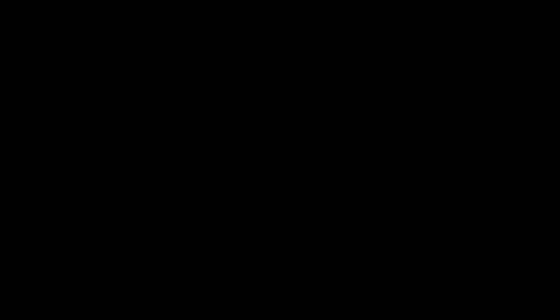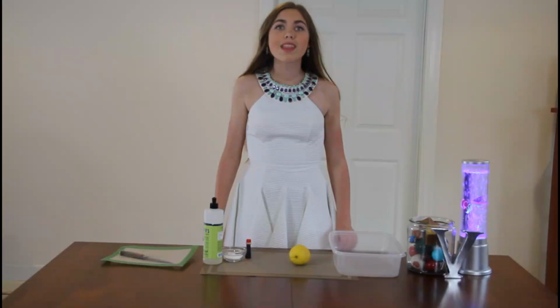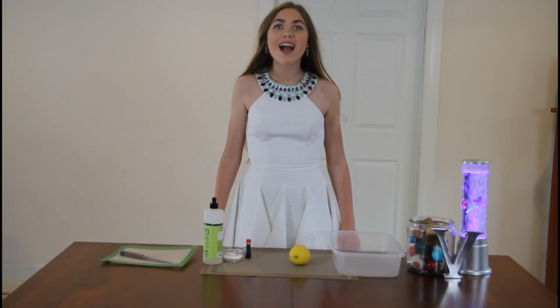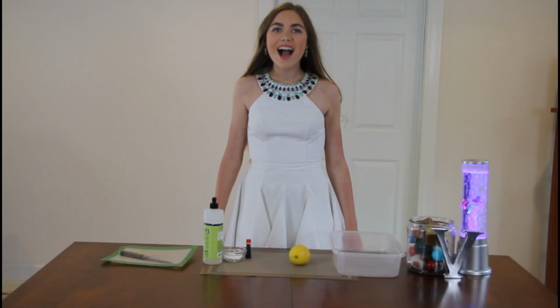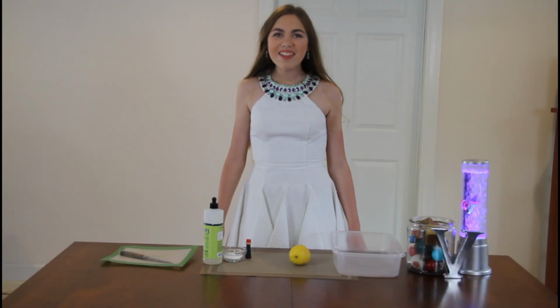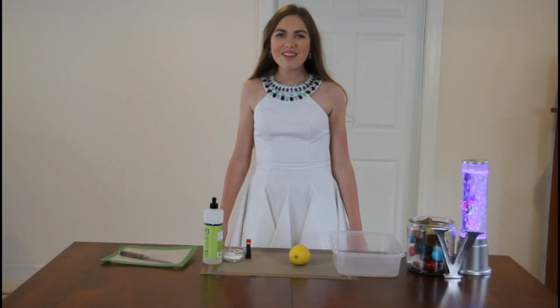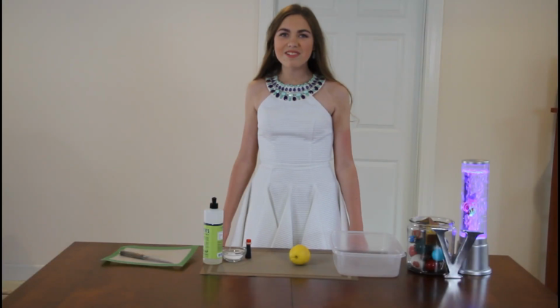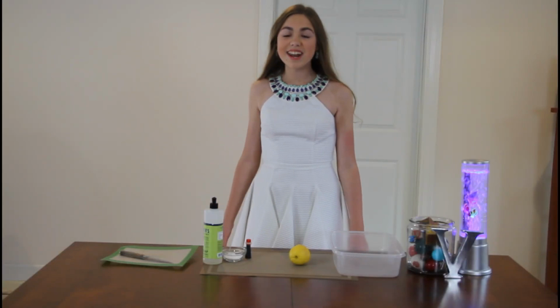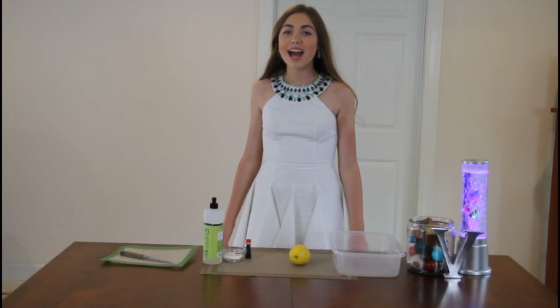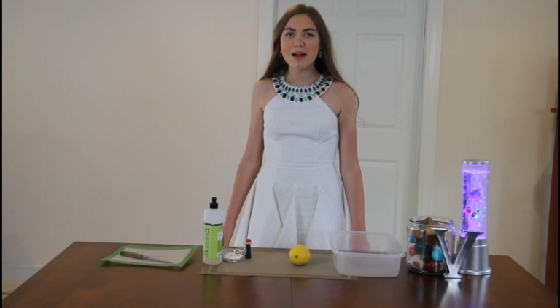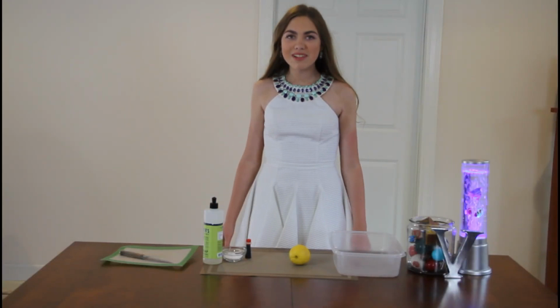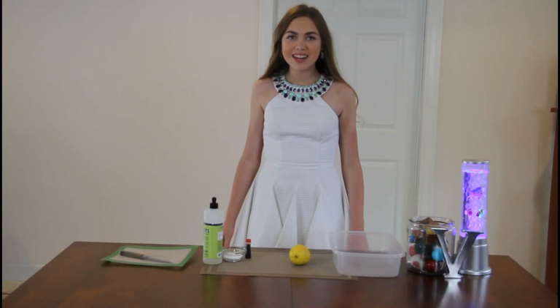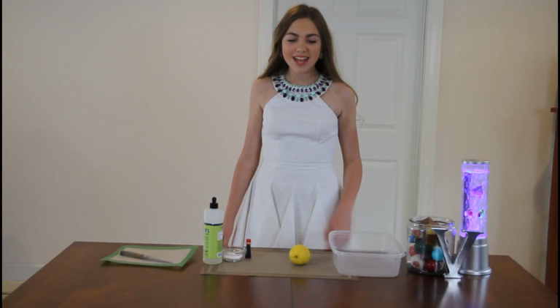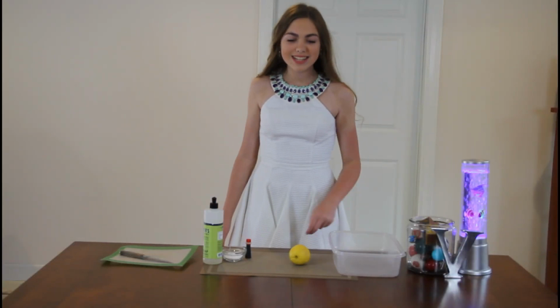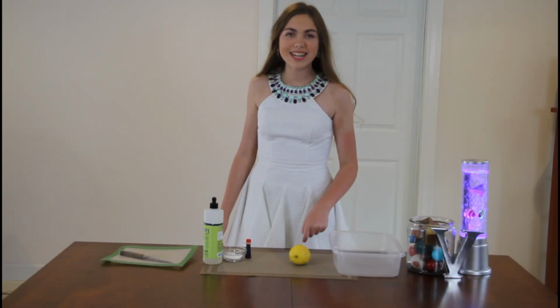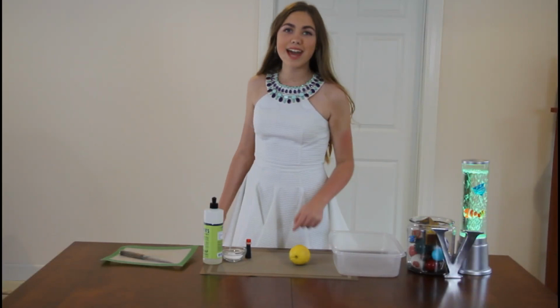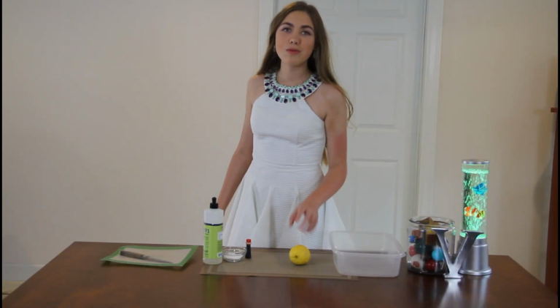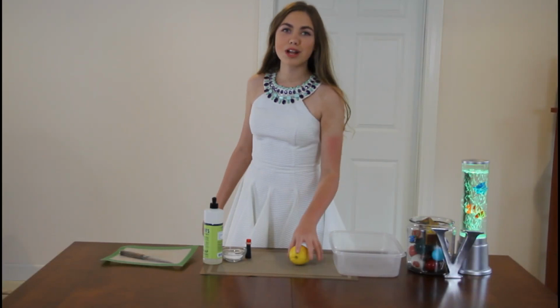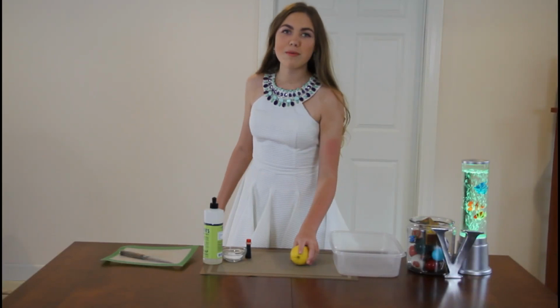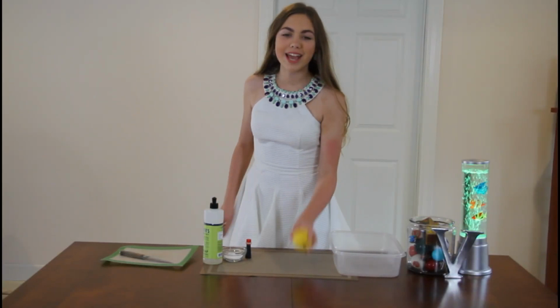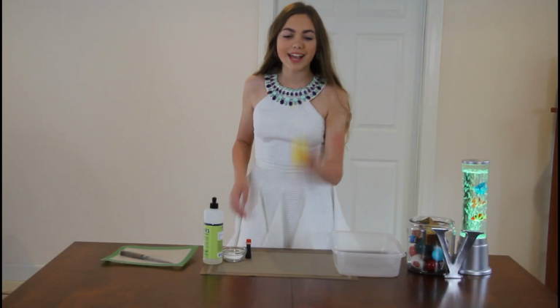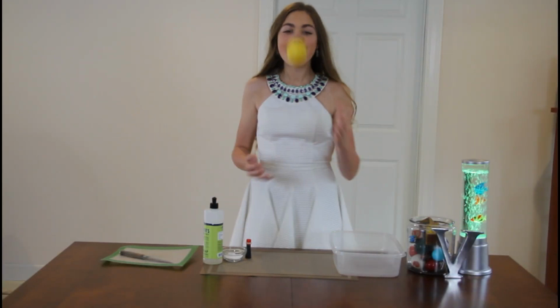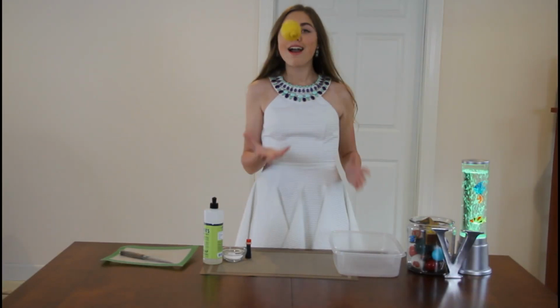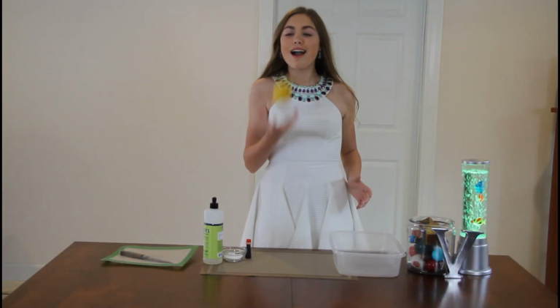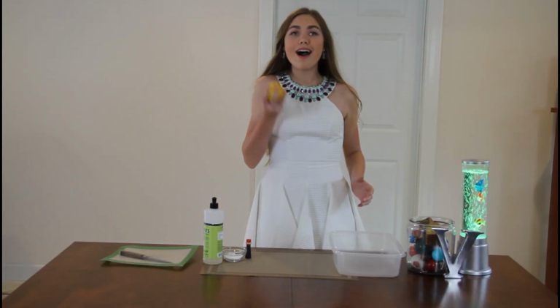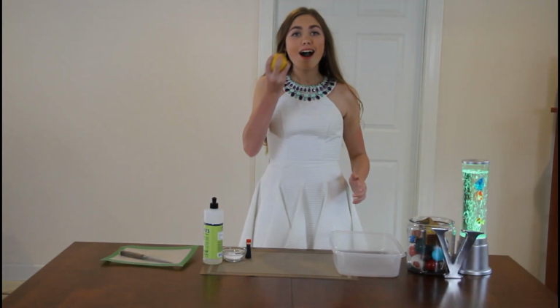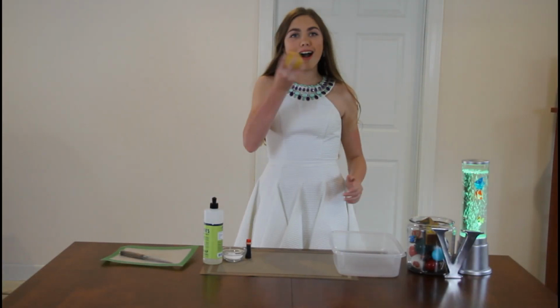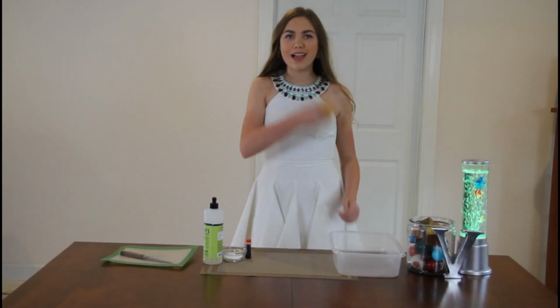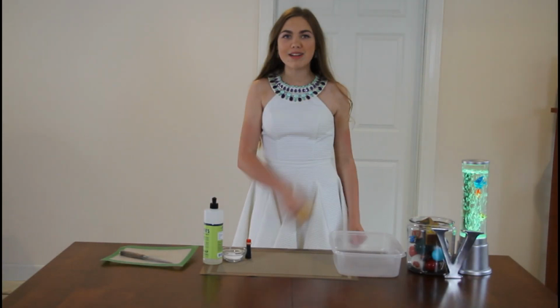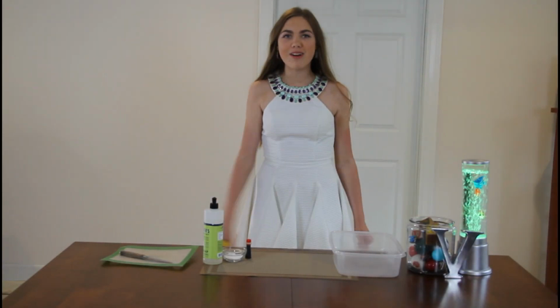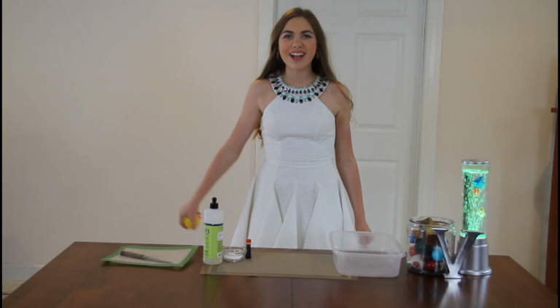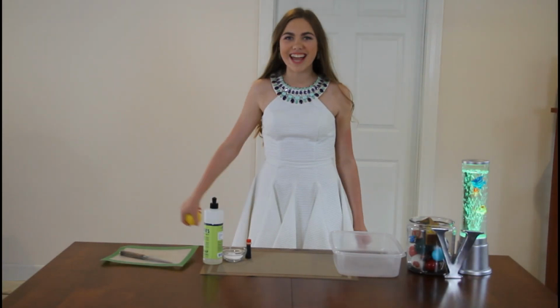Hi there everyone, I'm Melinda and today we're going to be making a lemon volcano.